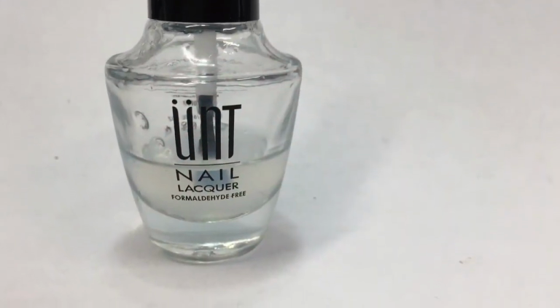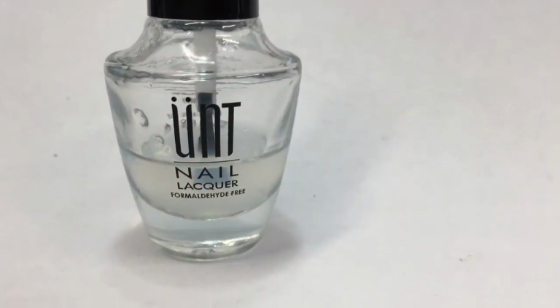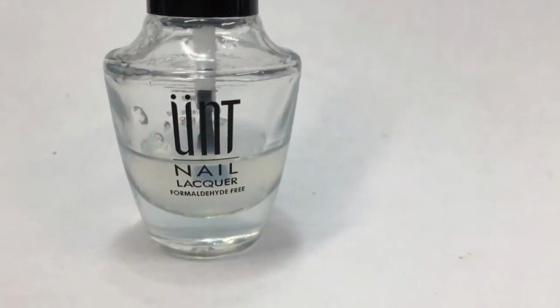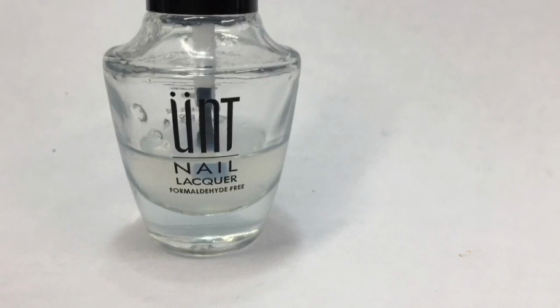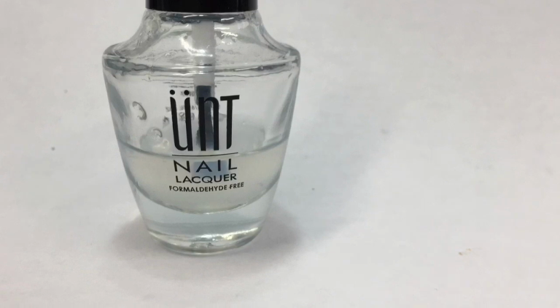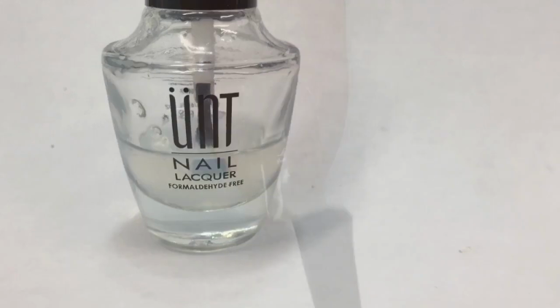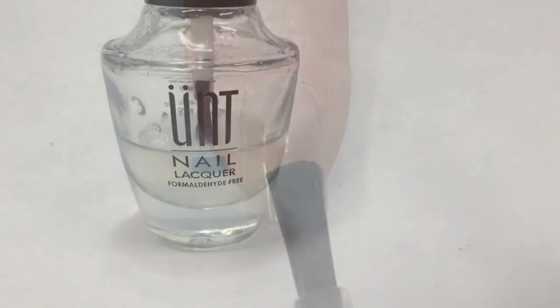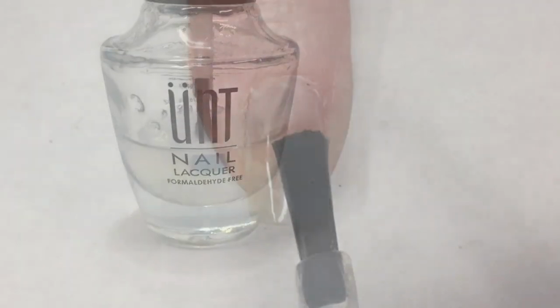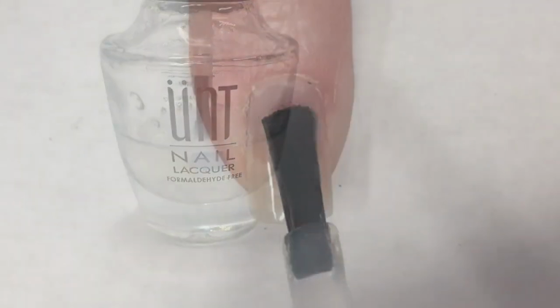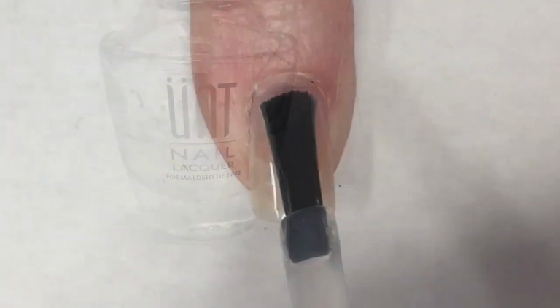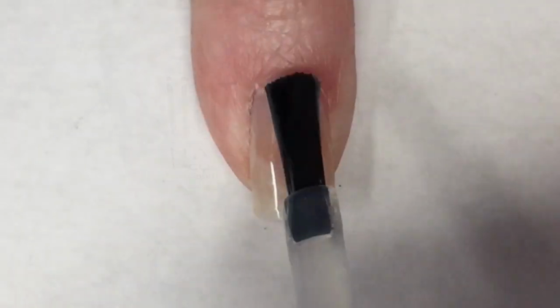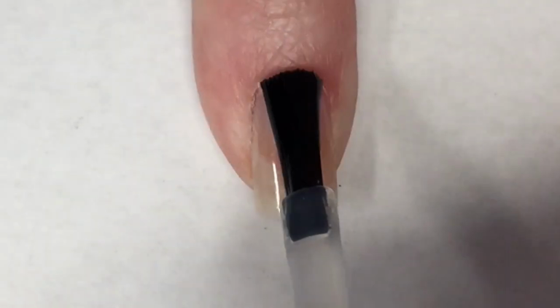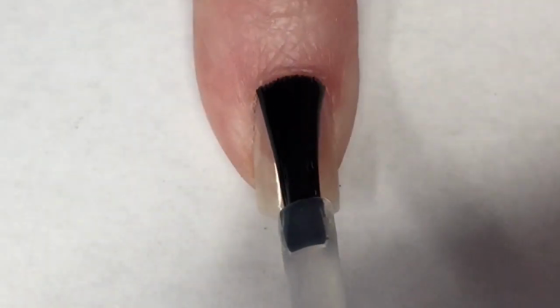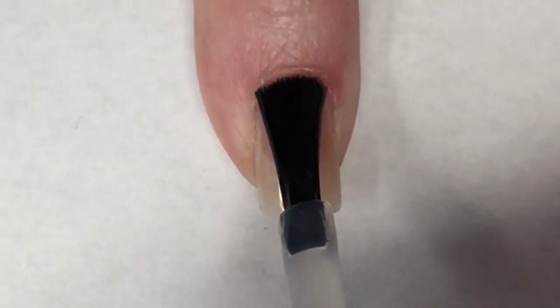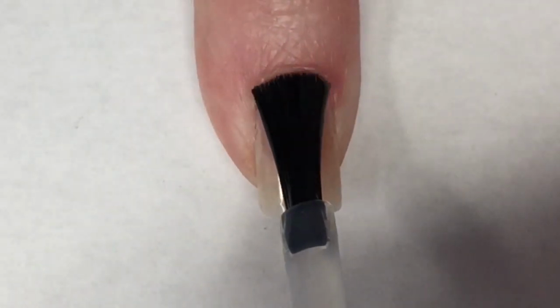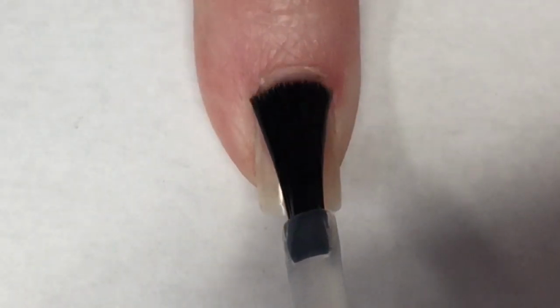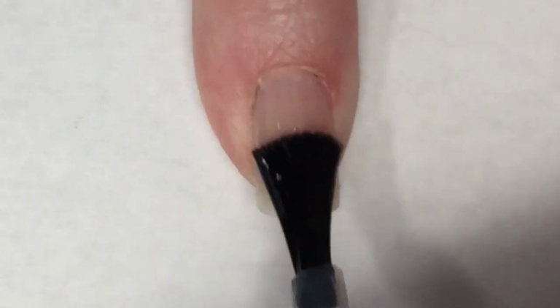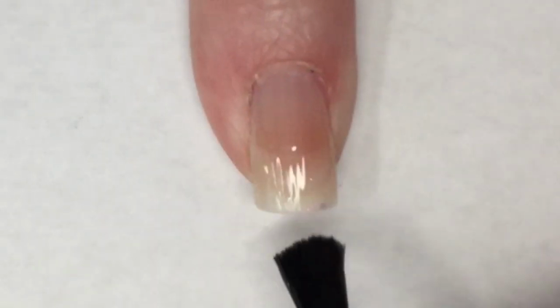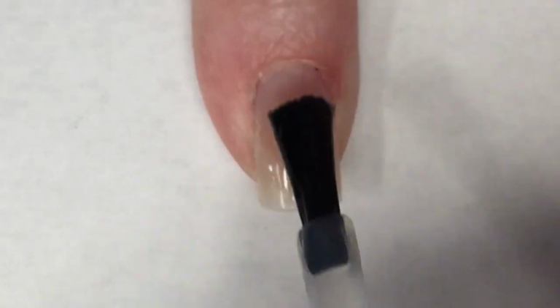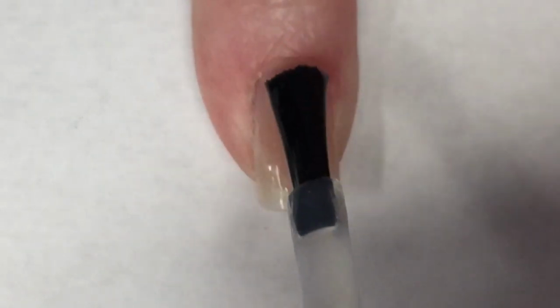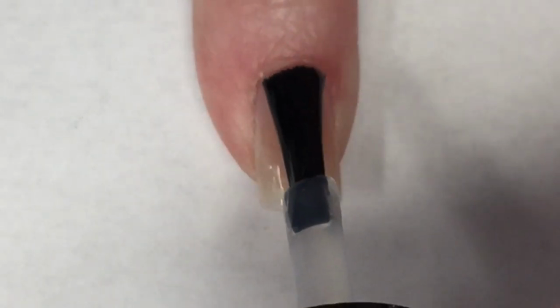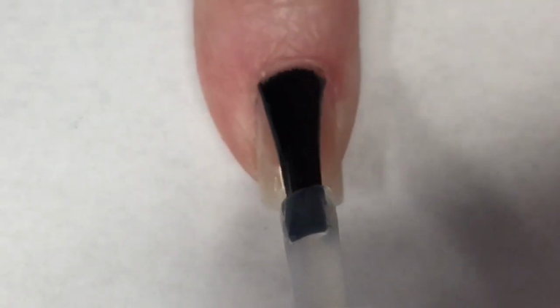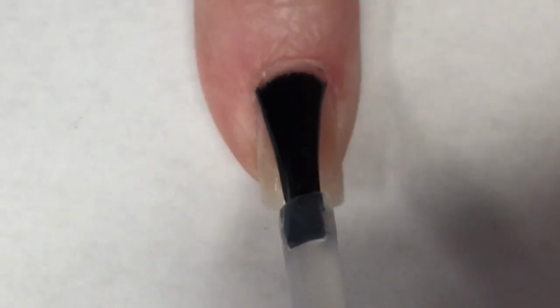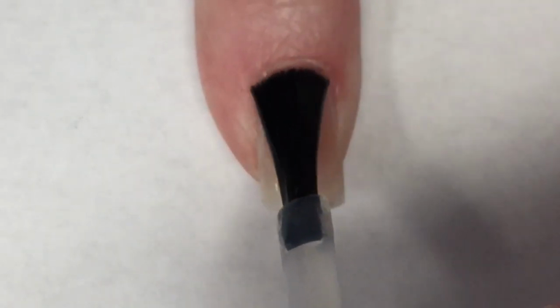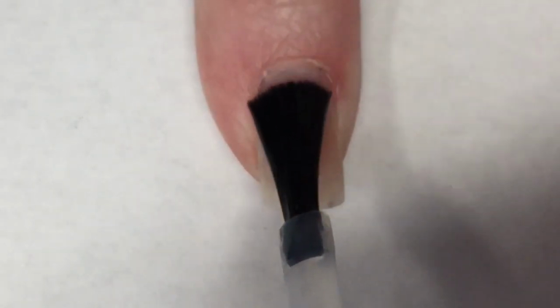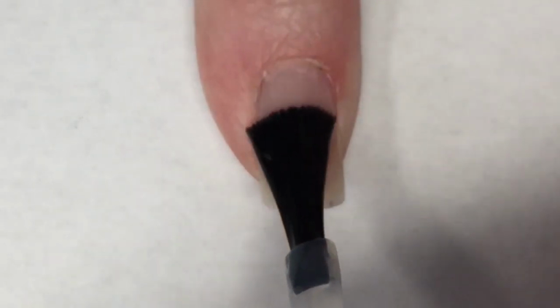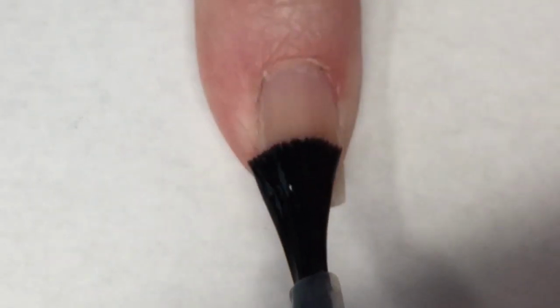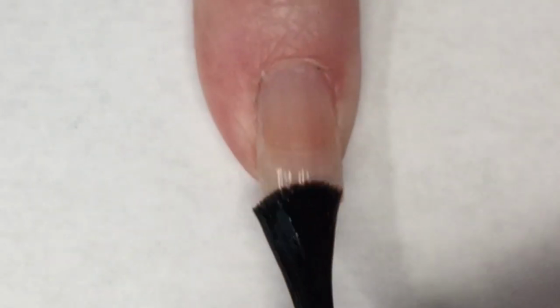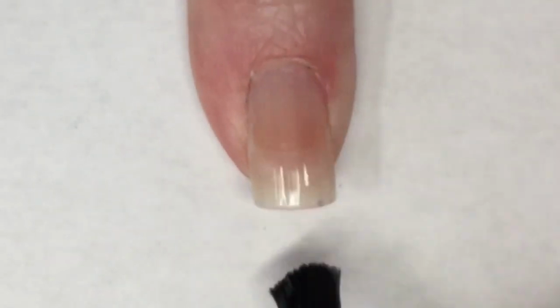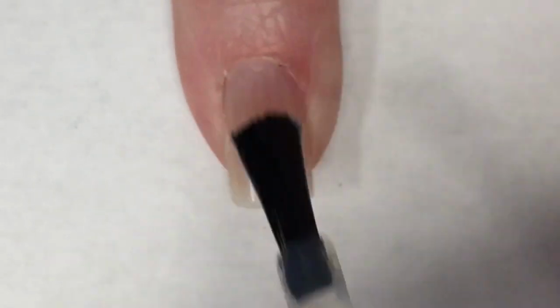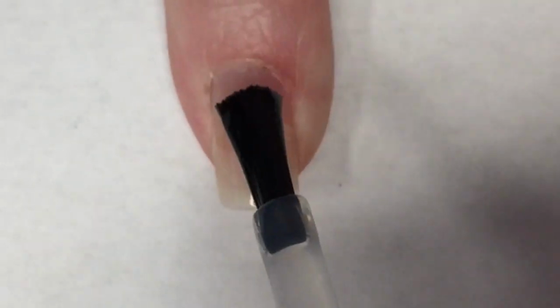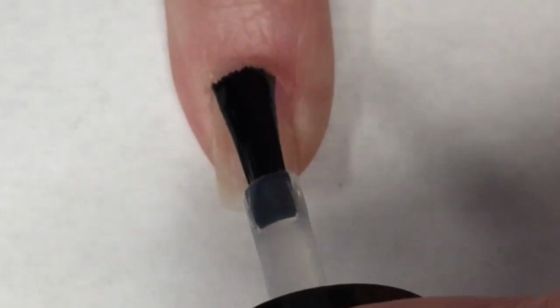I'm going to go ahead and use UNT peel-off base coat and use this on all of my nails.